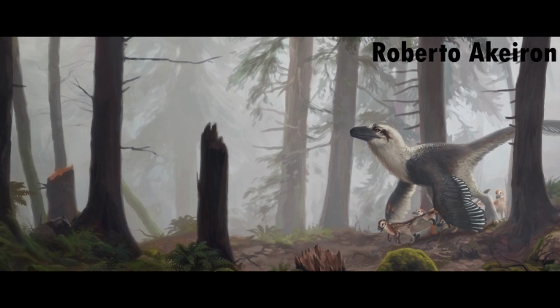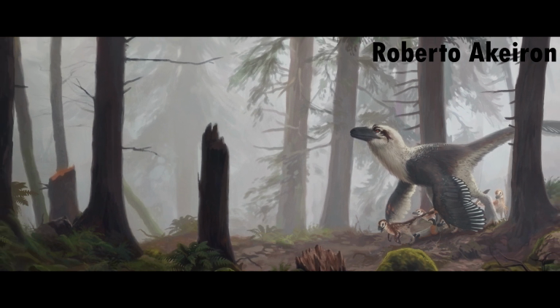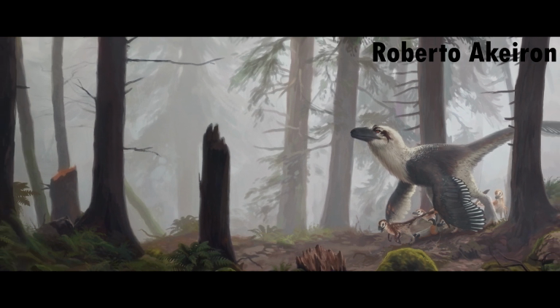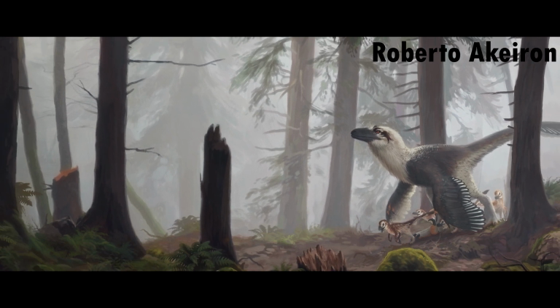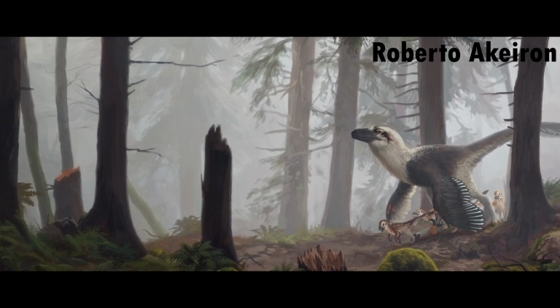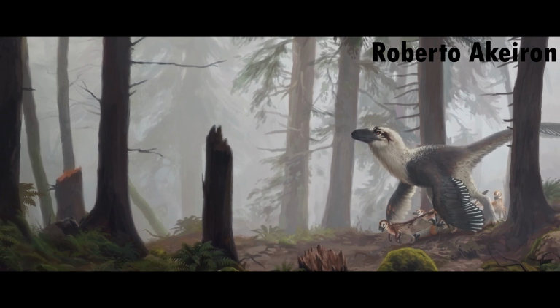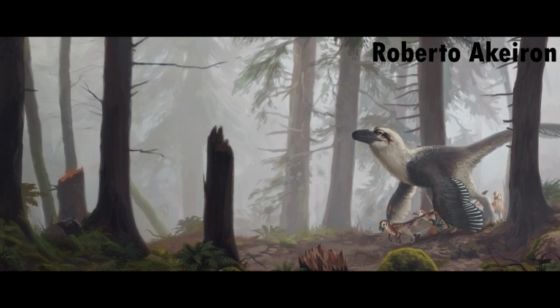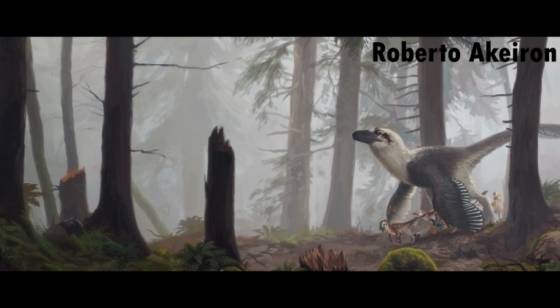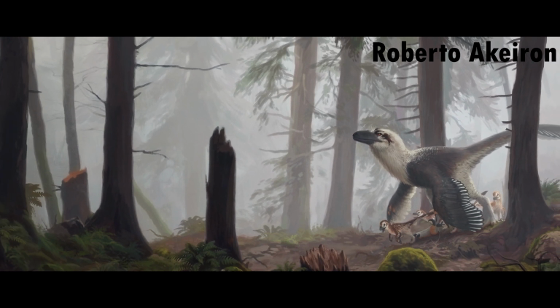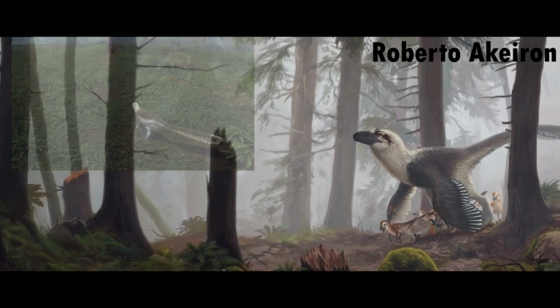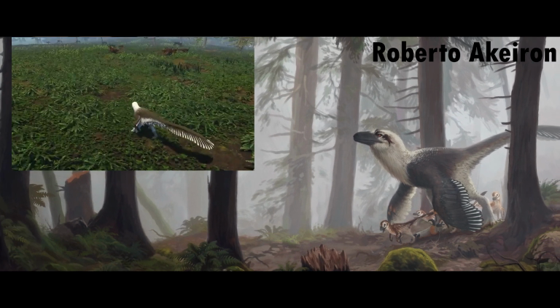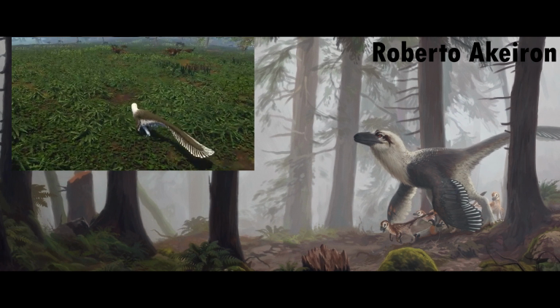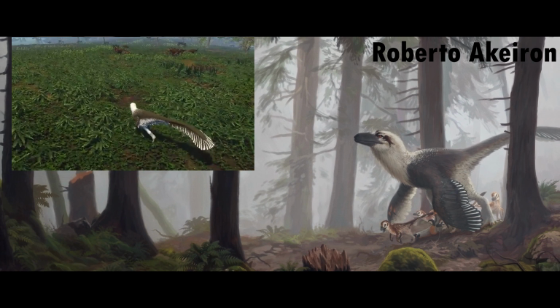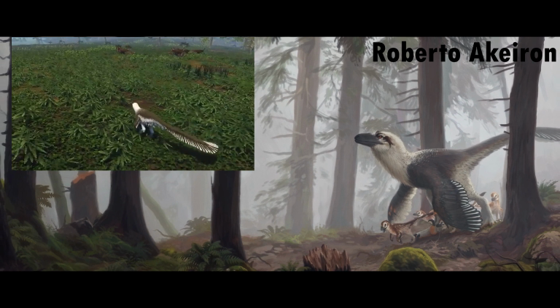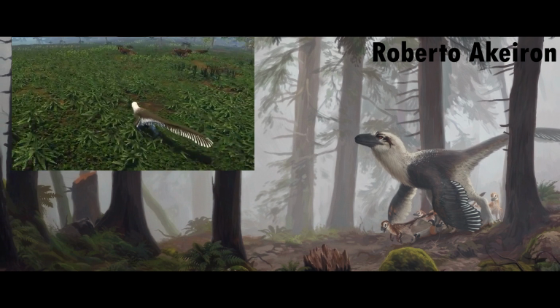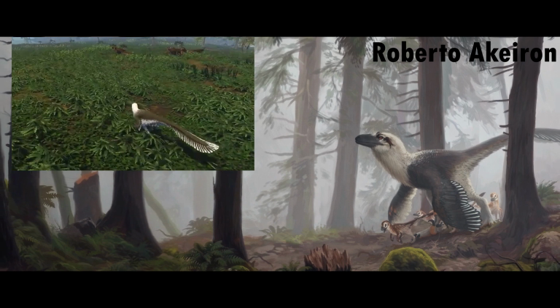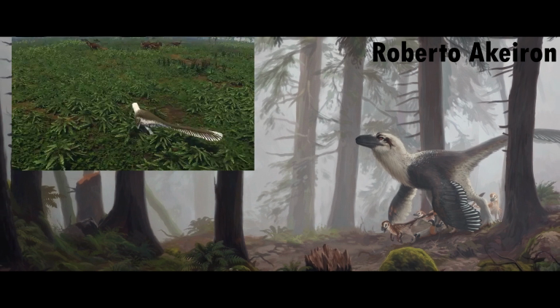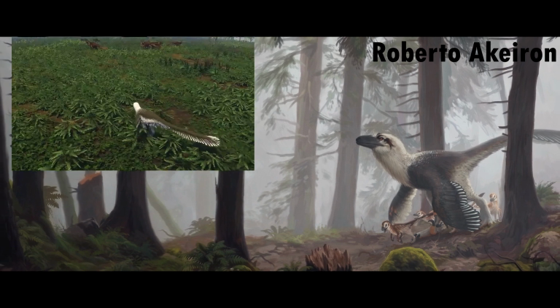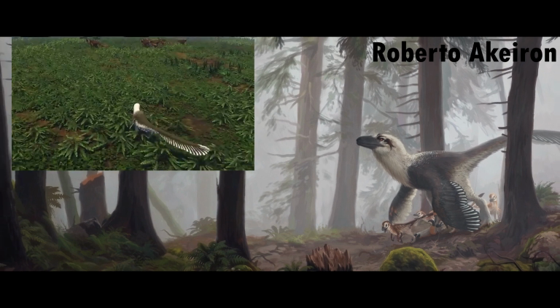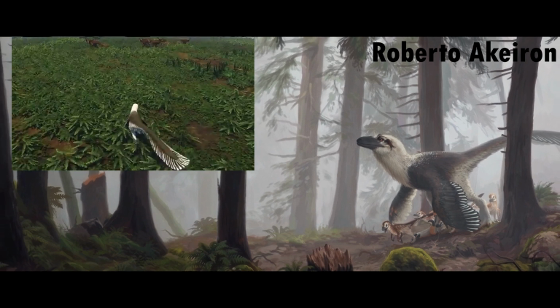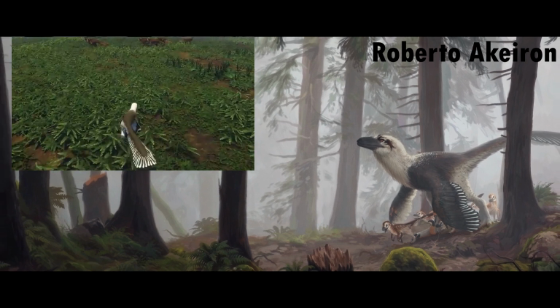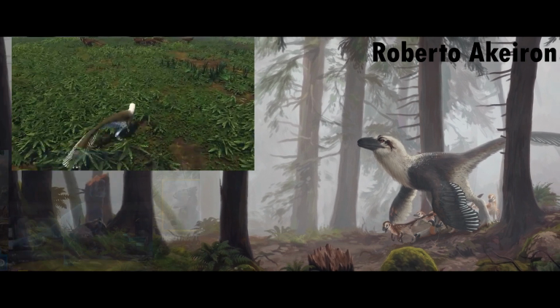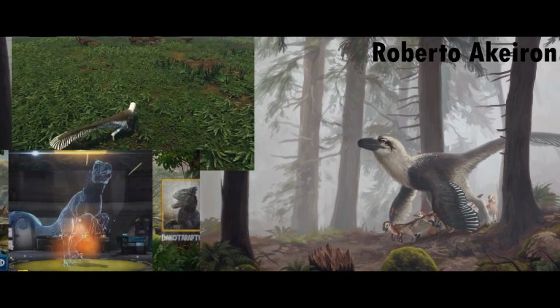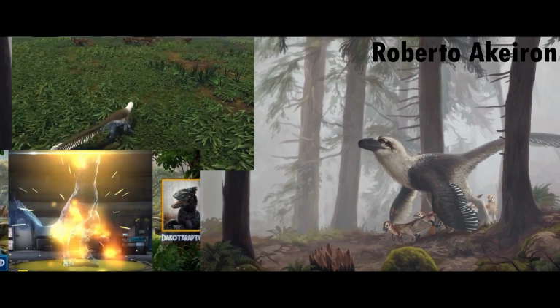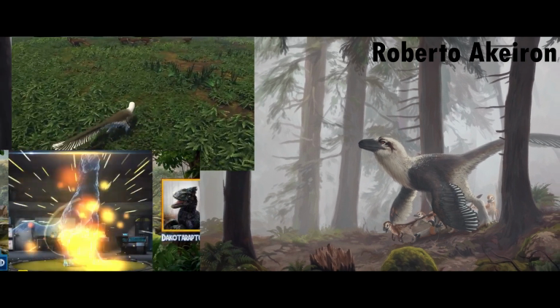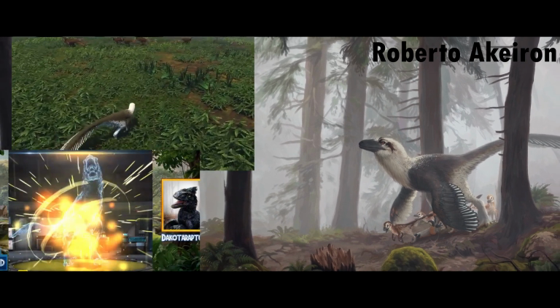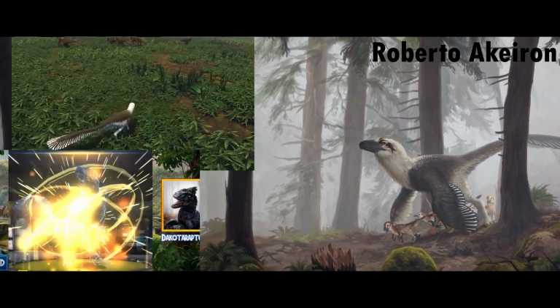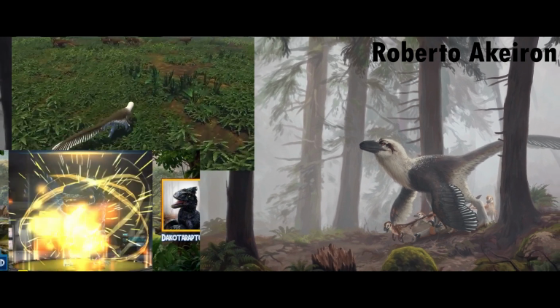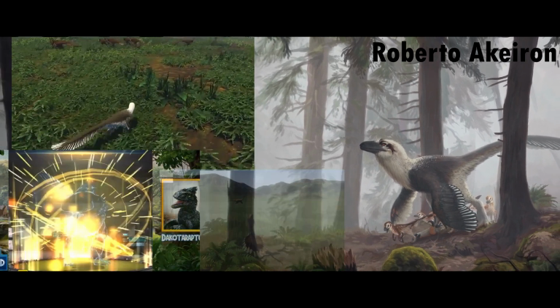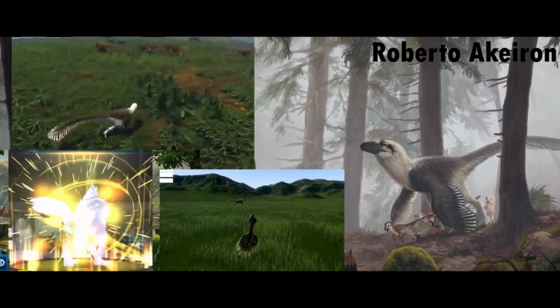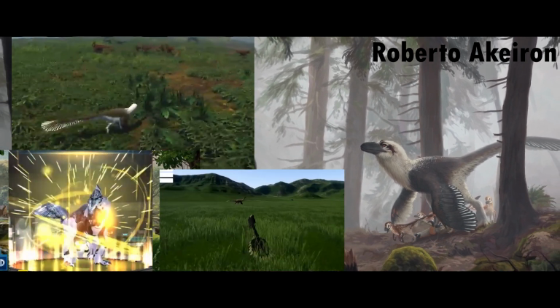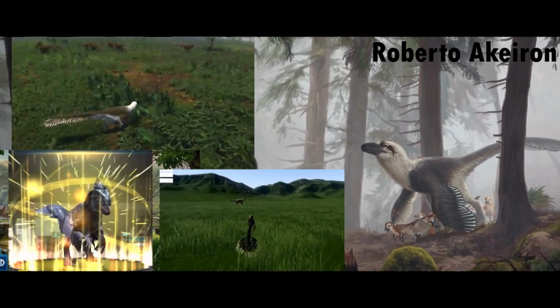Dakotoraptor is most well known for being in the video game Saurian, as well as appearing in Jurassic World Alive and Mesozoica.